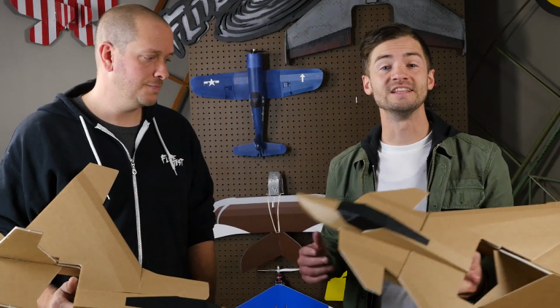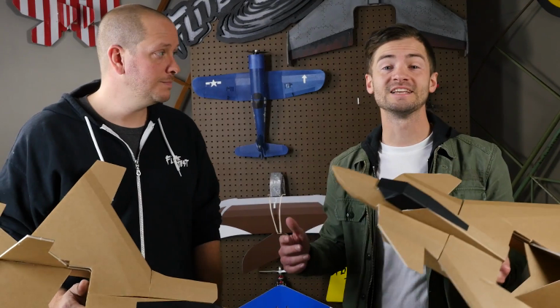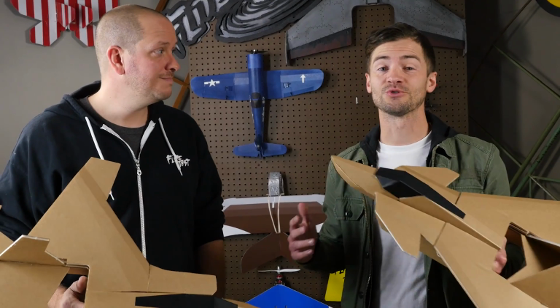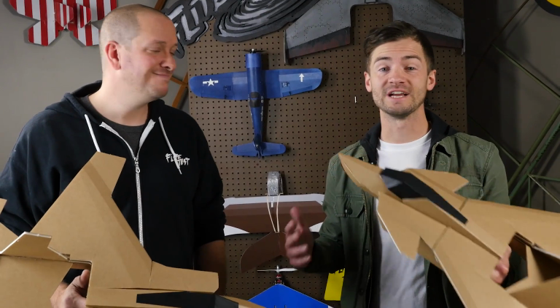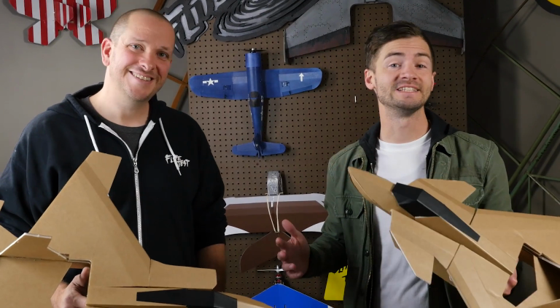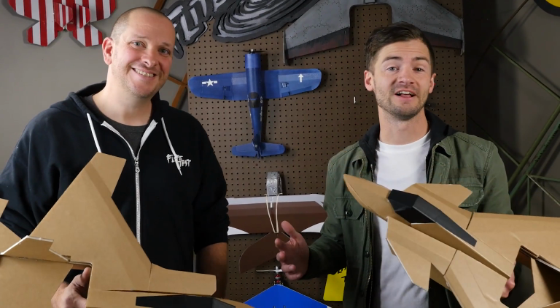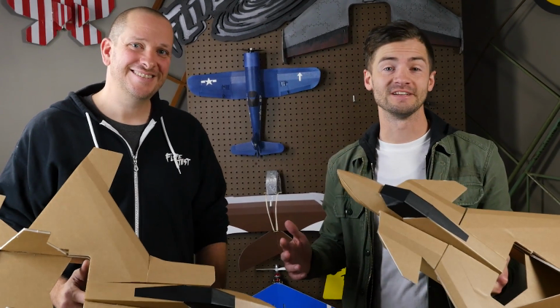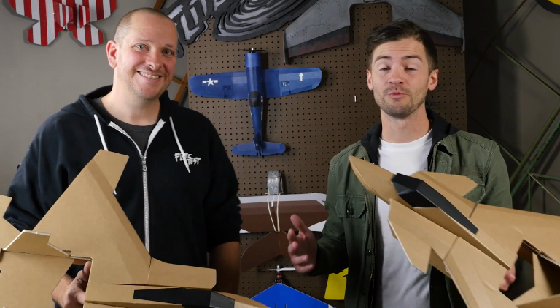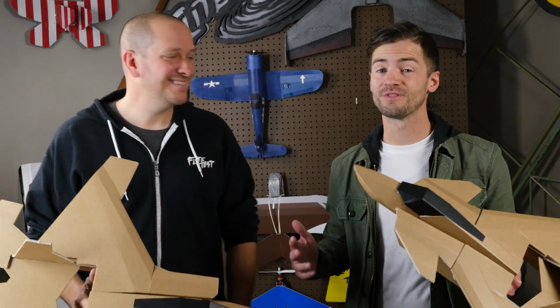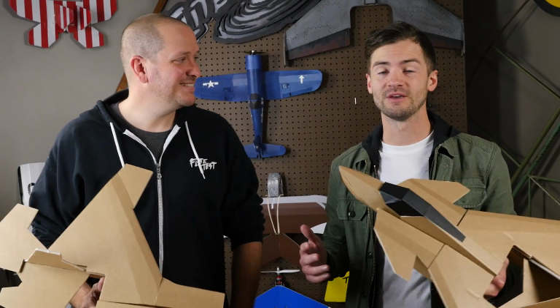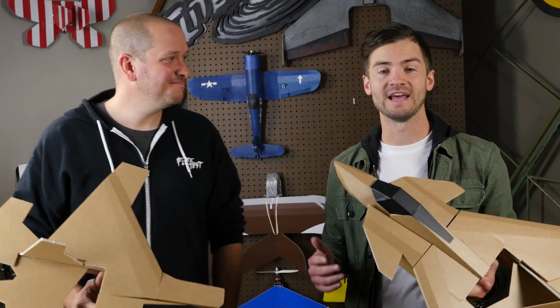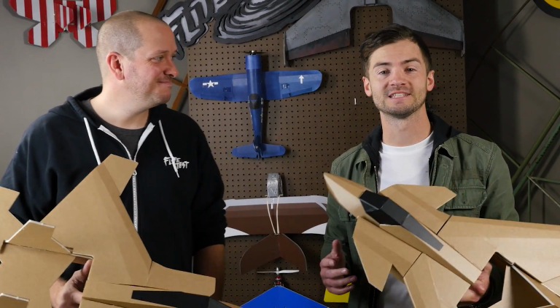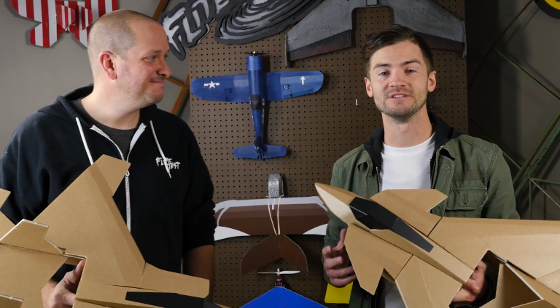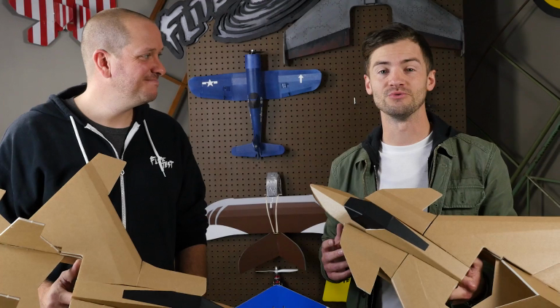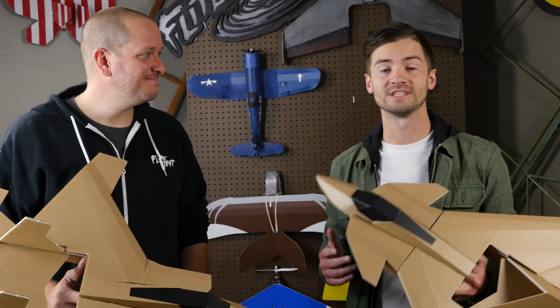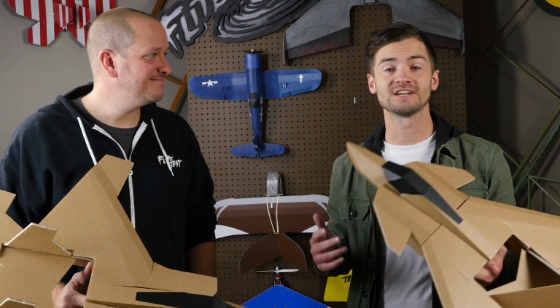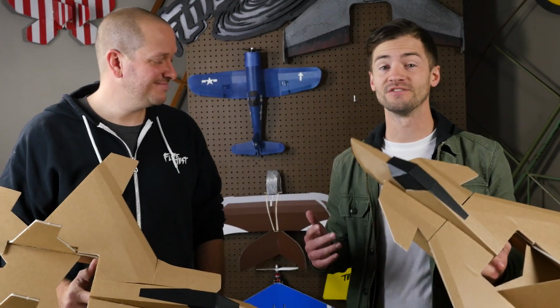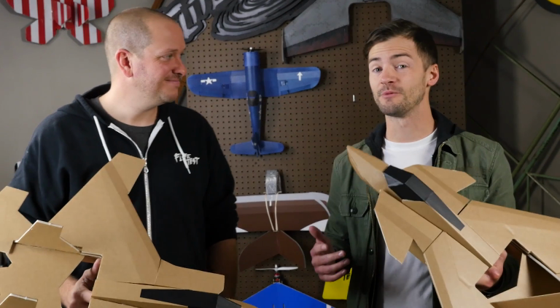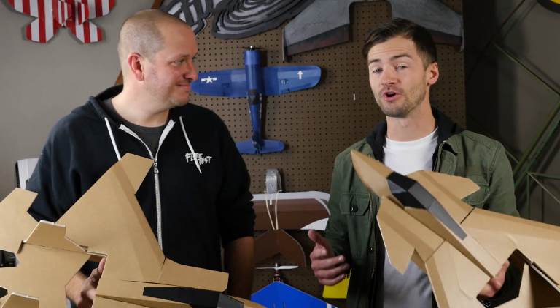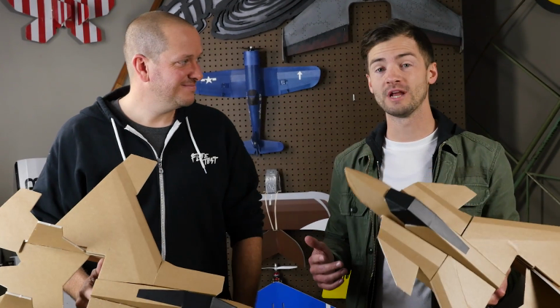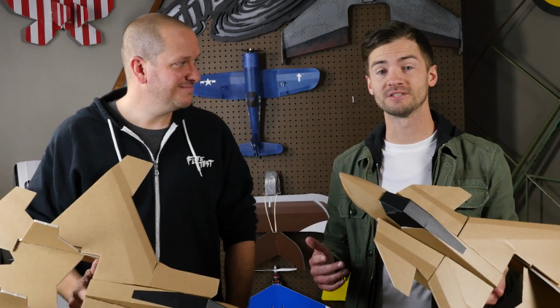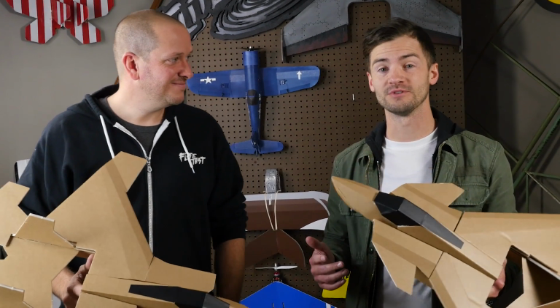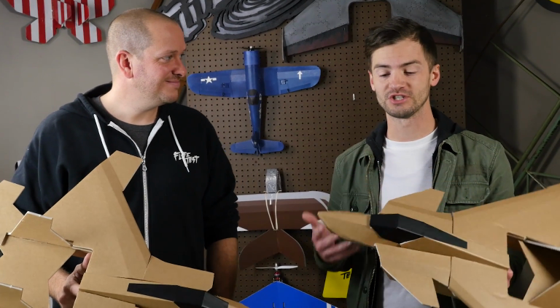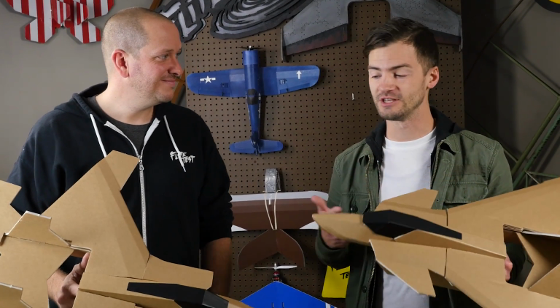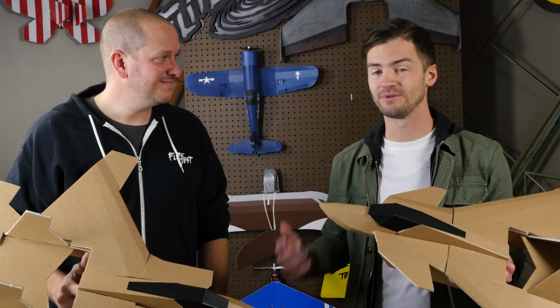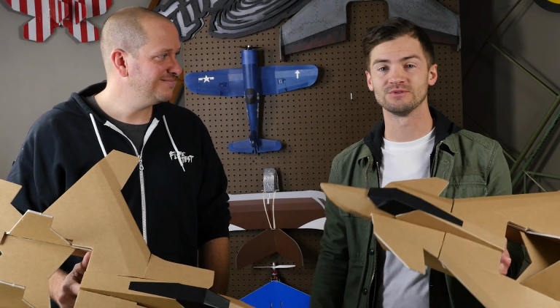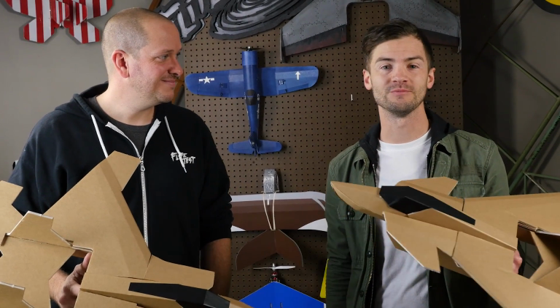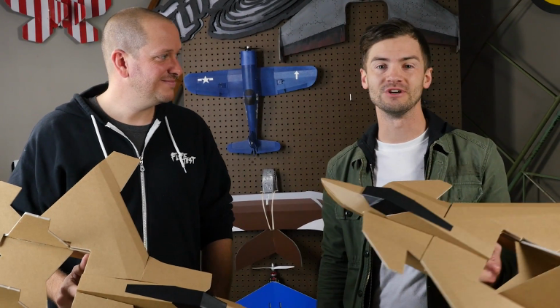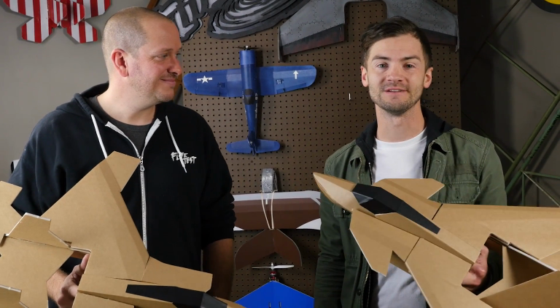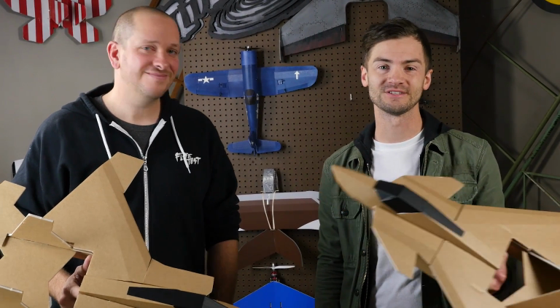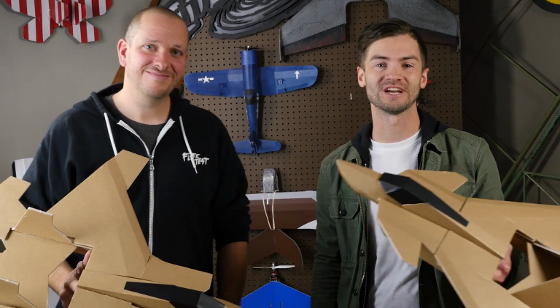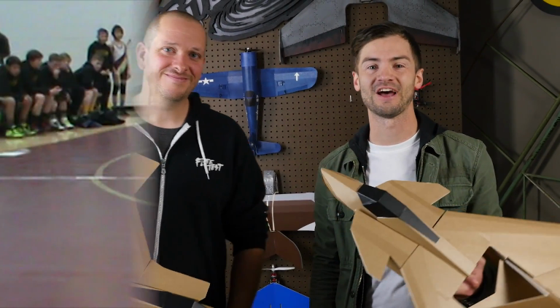If you purchase these specific planes, you actually help fund current FT STEM programs as well as ones in the future. We'll have more details about how you can support STEM schools and how schools can get involved with FT STEM at the end of this video. These kids are crazy talented, and we asked them to develop their own episode to share these planes with the community. So check it out.